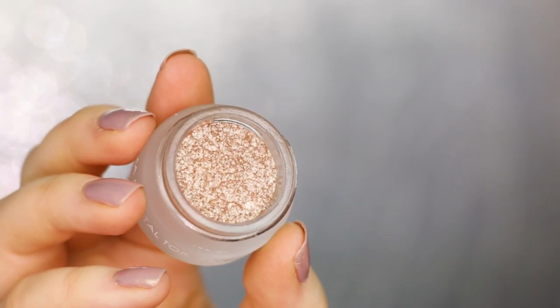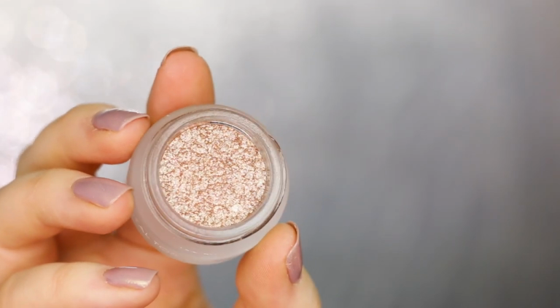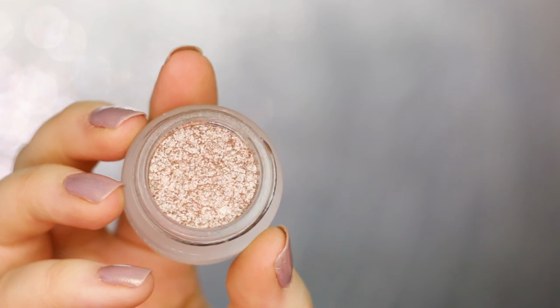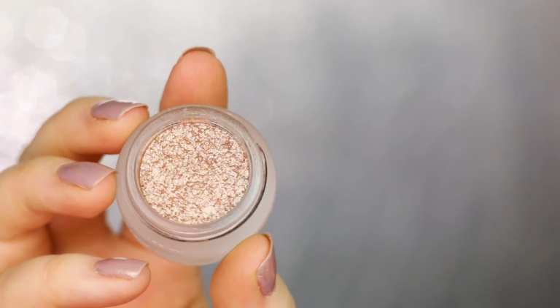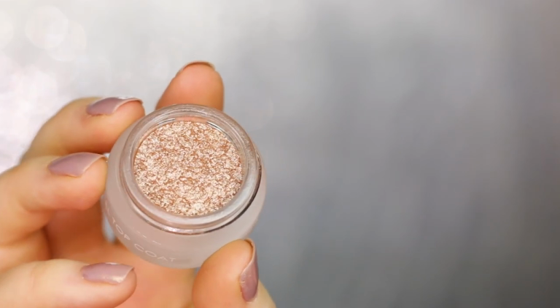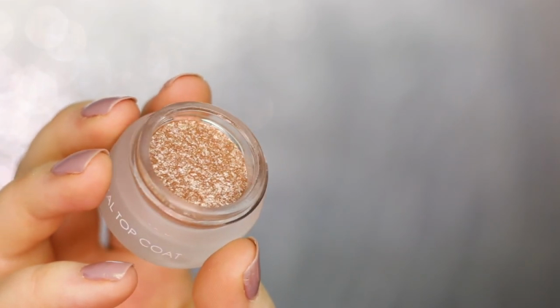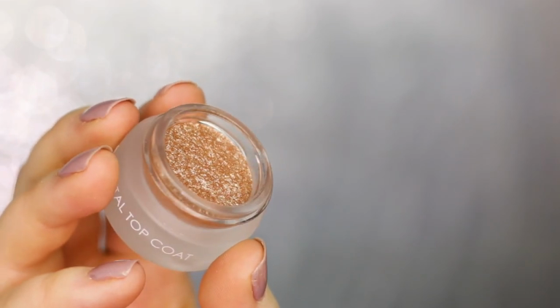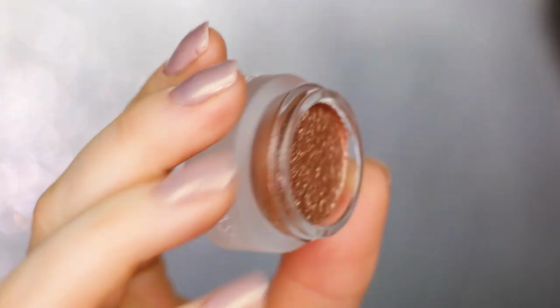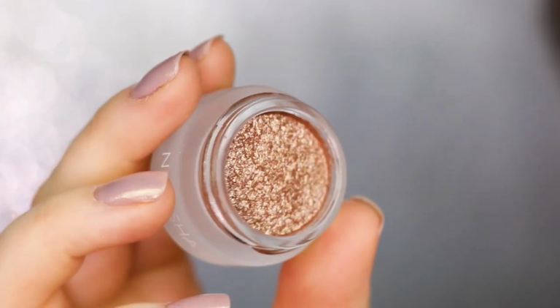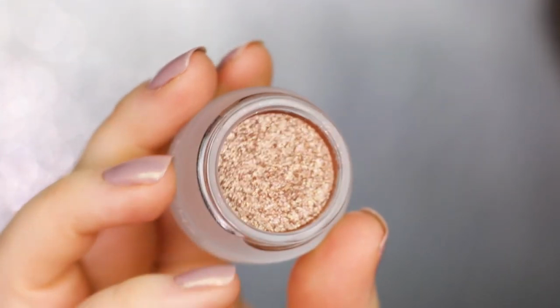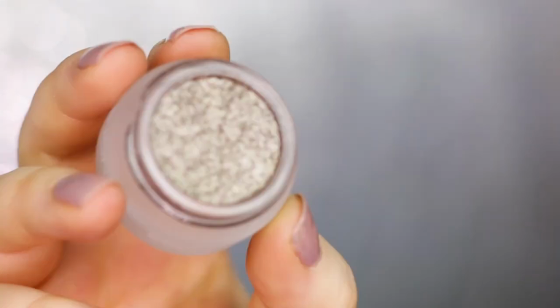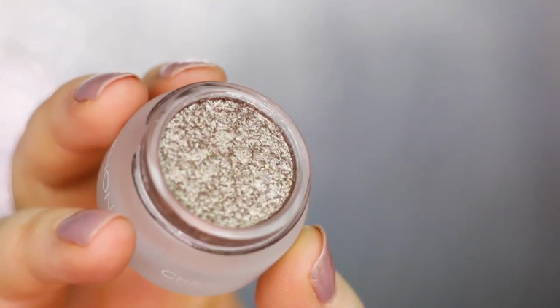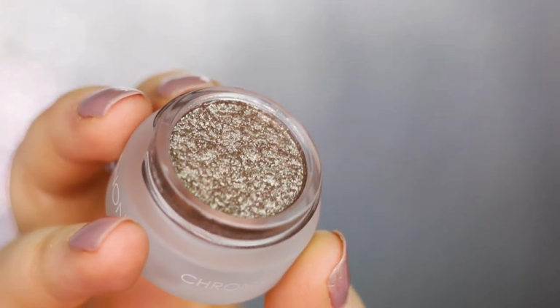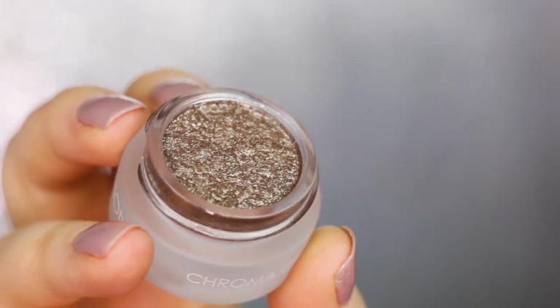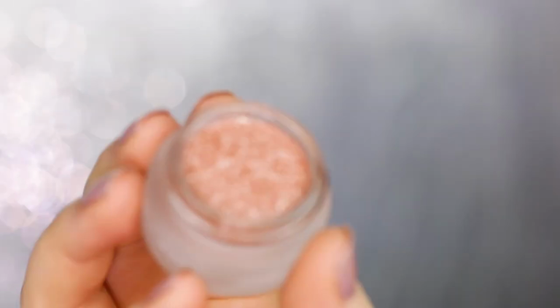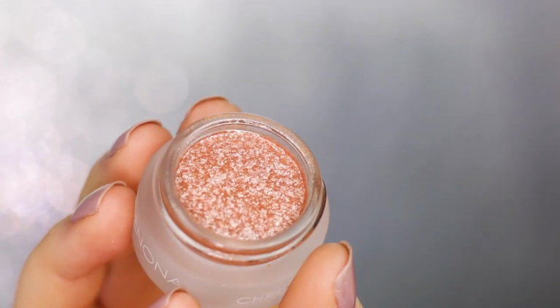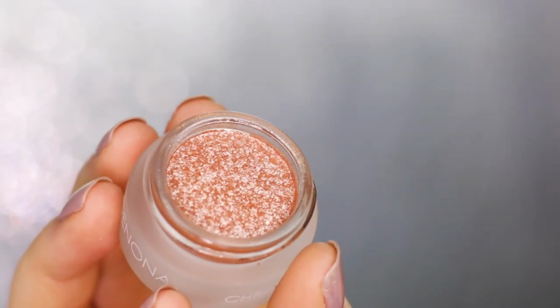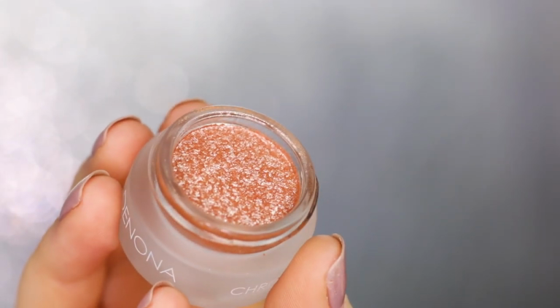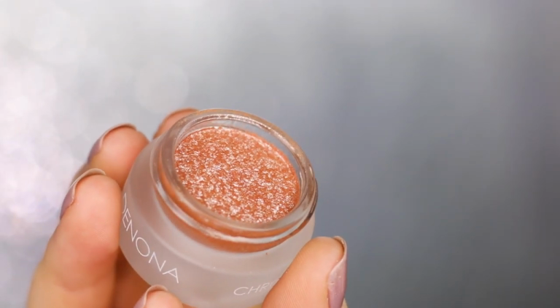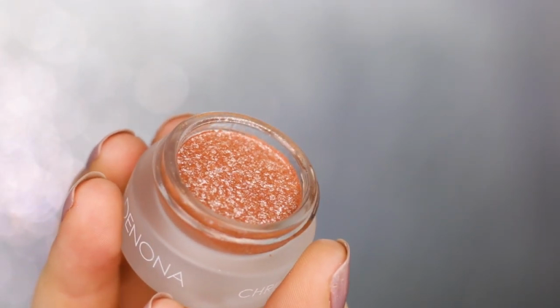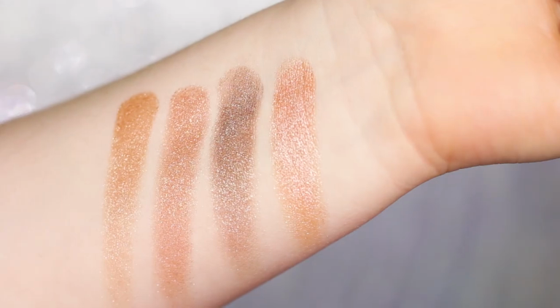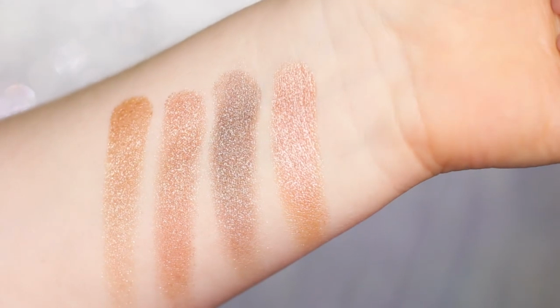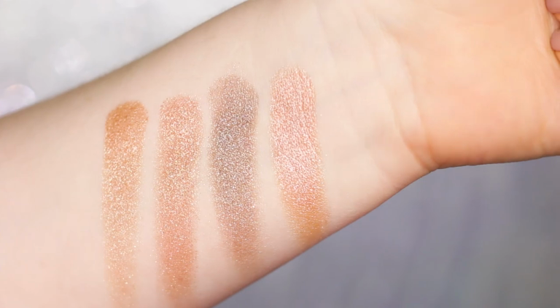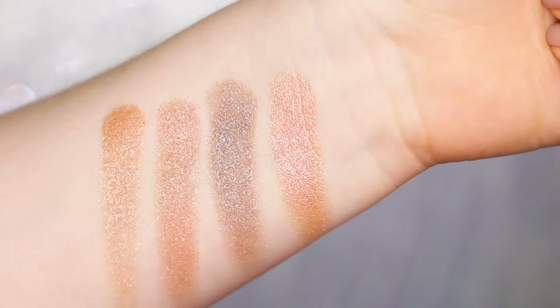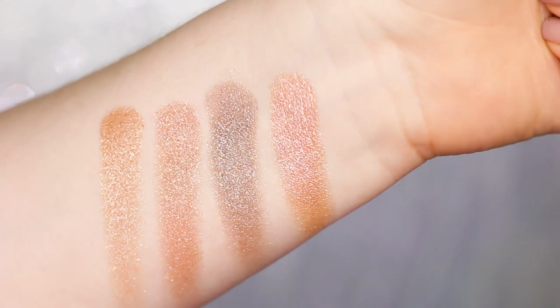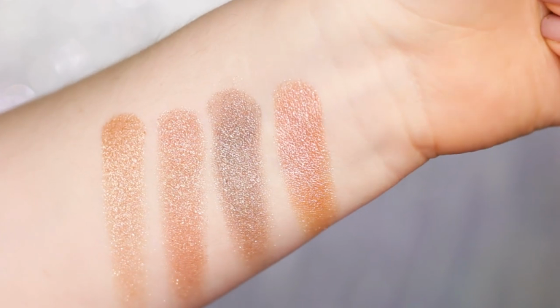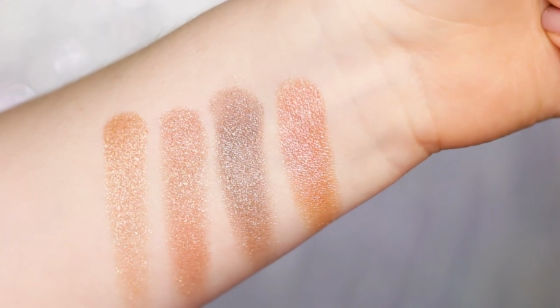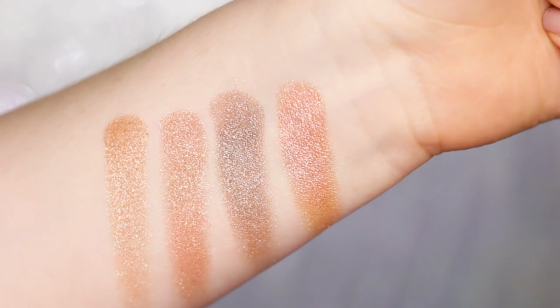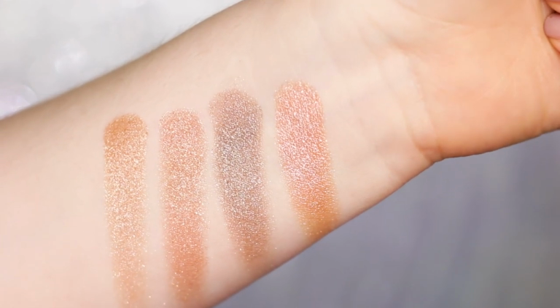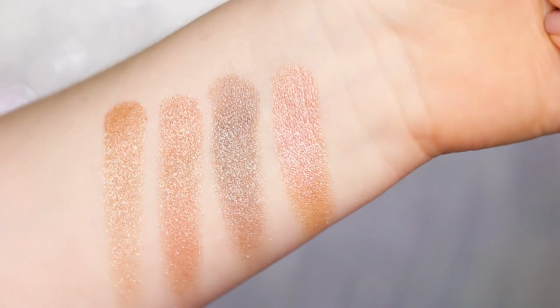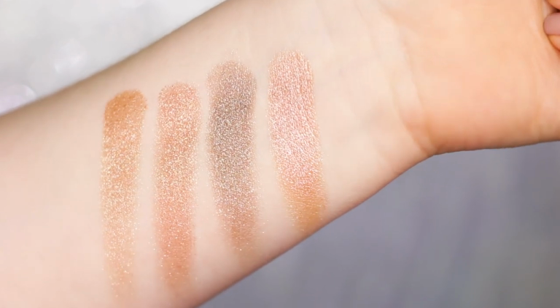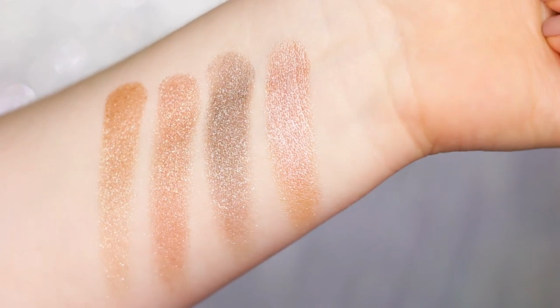So they have nude, bronze, grey brown, and peach. Peach is definitely my favorite but all of them are stunning.